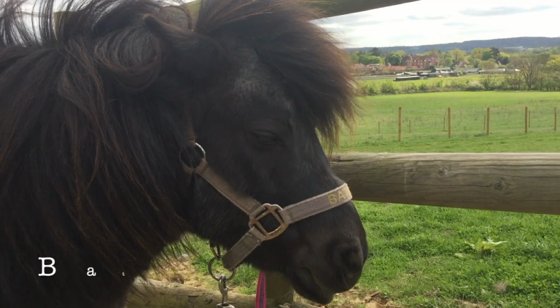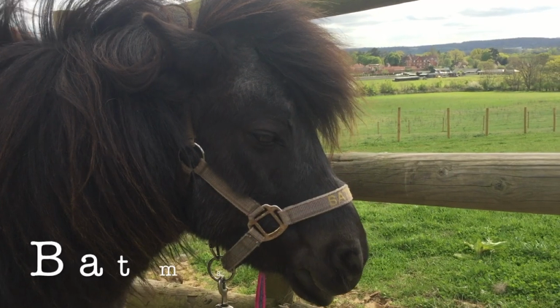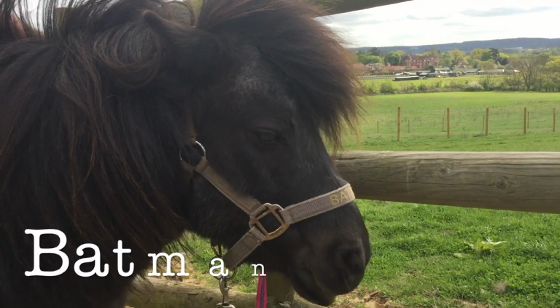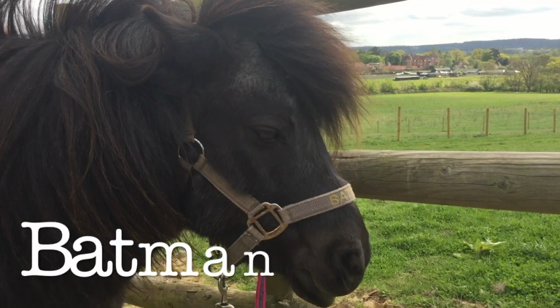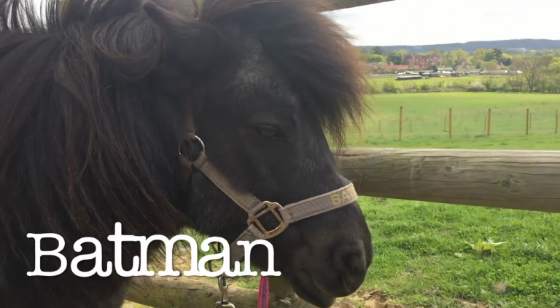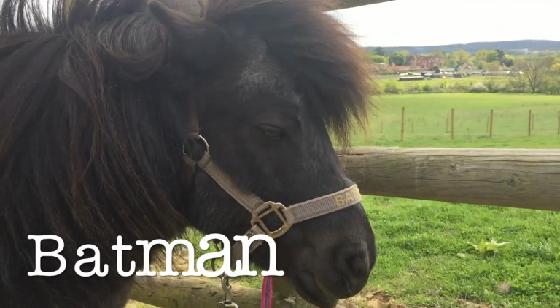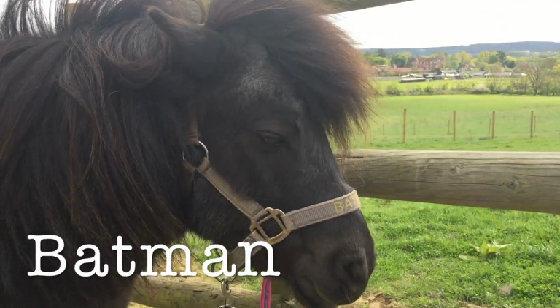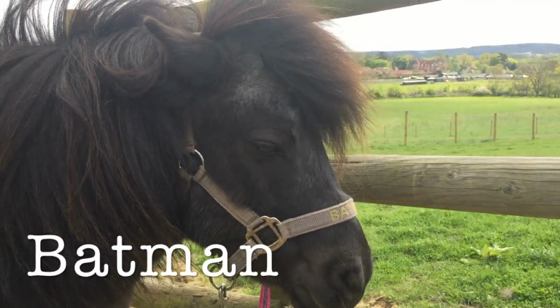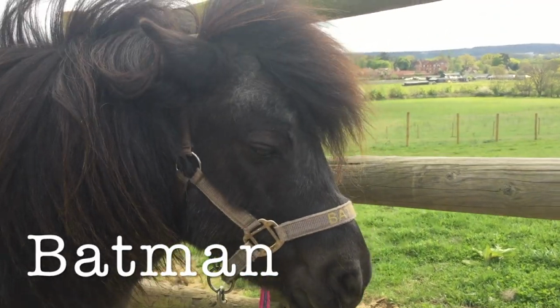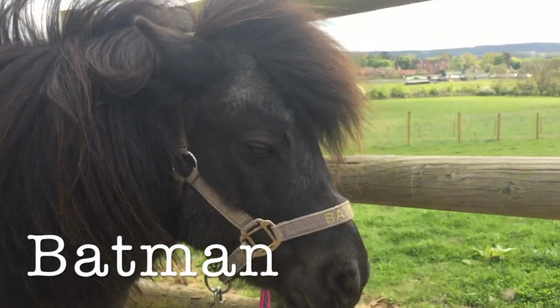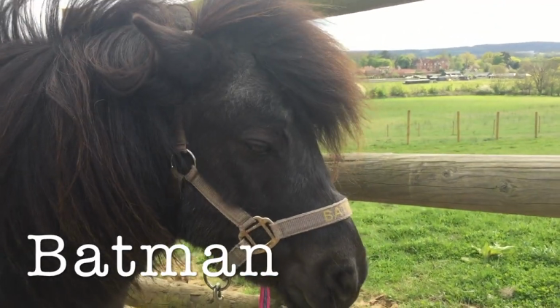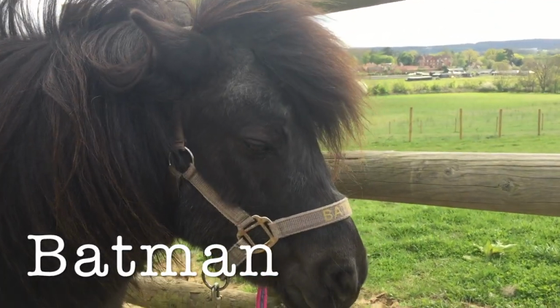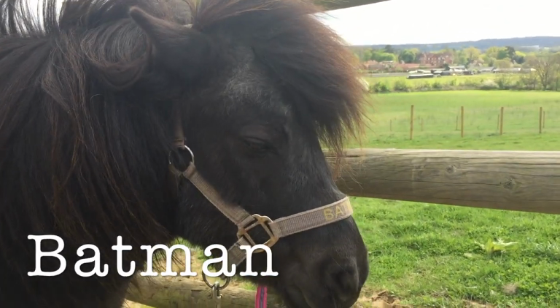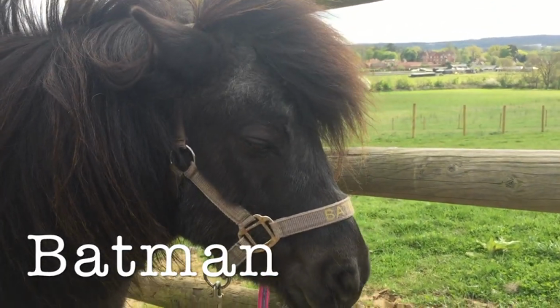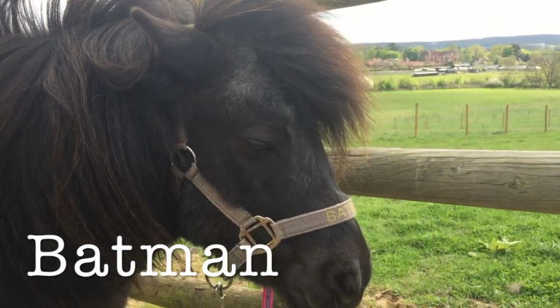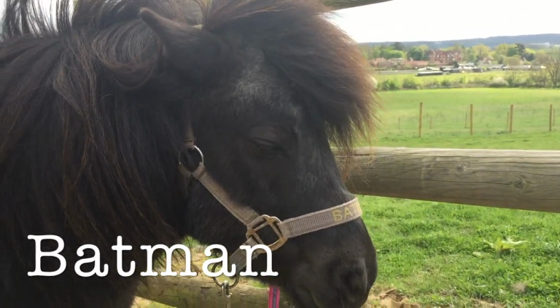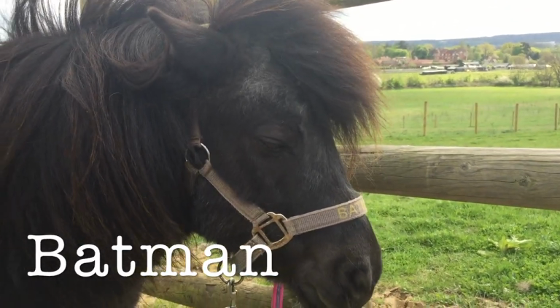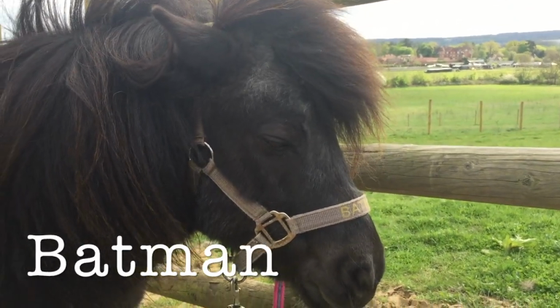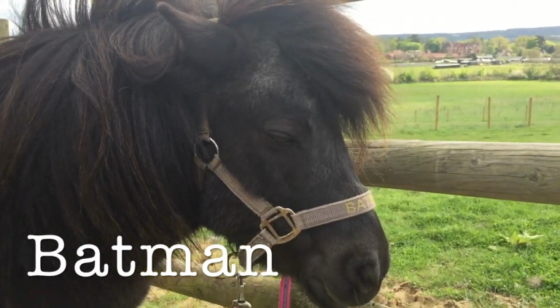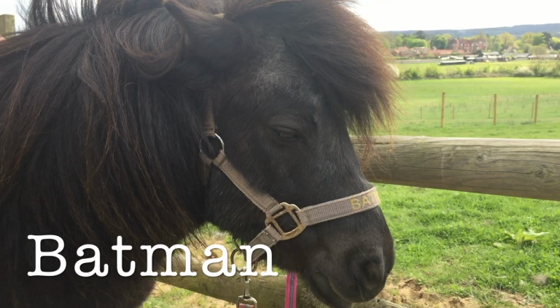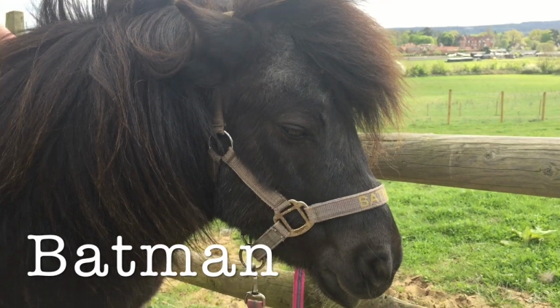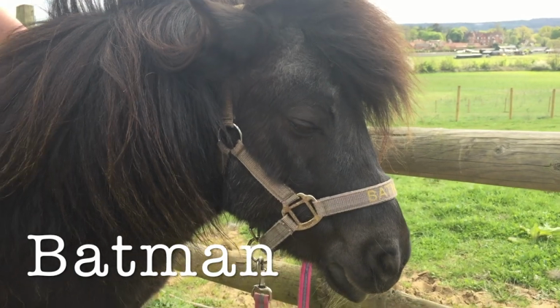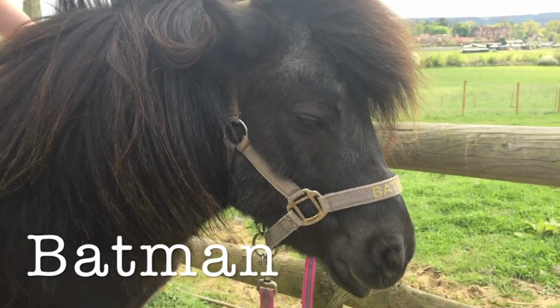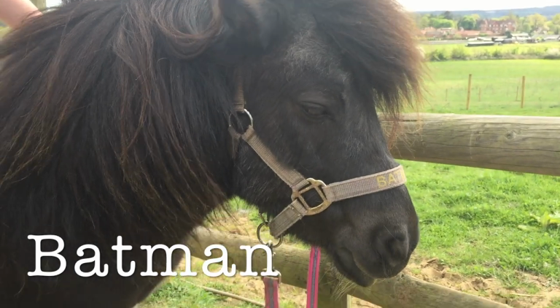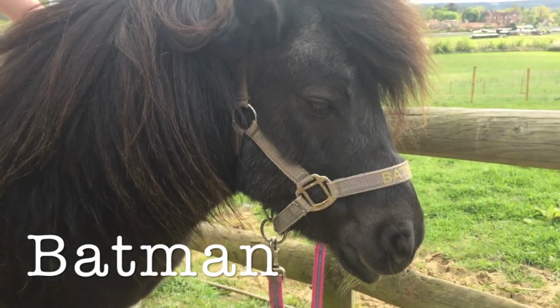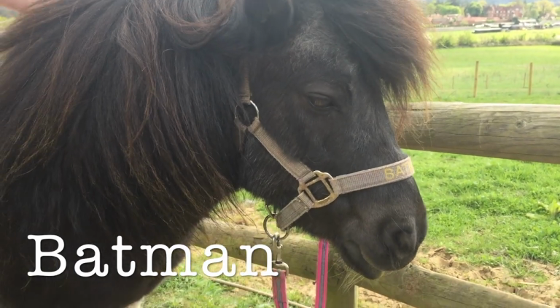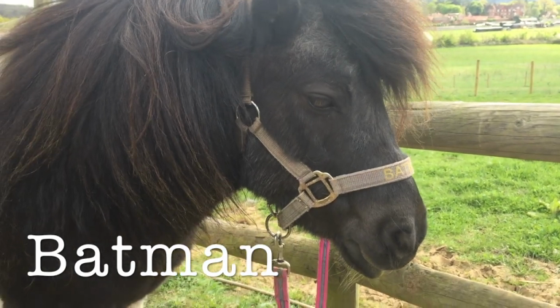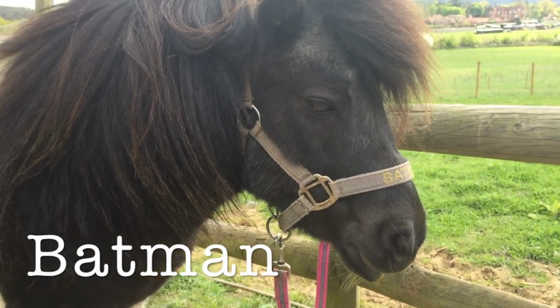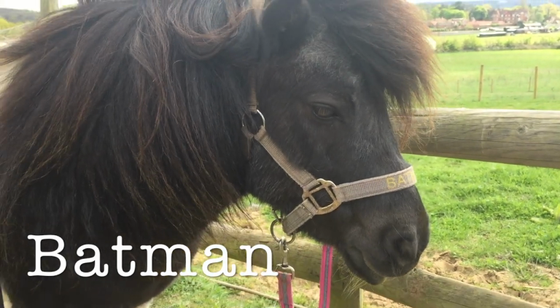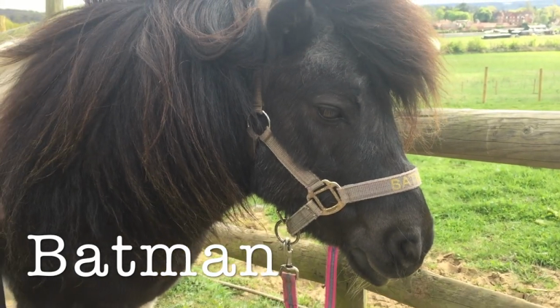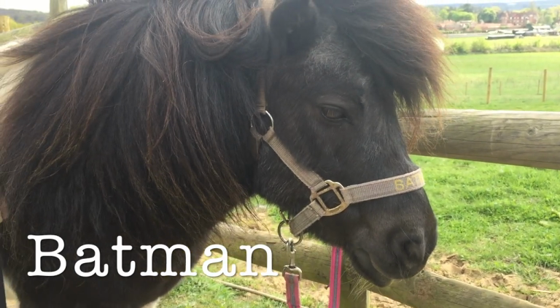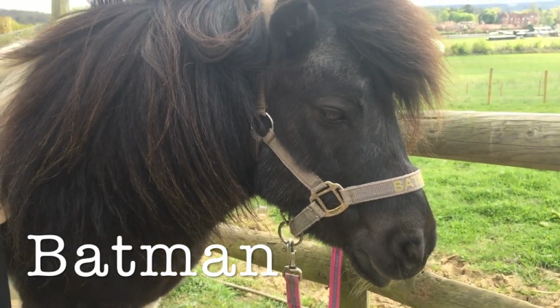Today, we're going to learn about the different brushes that you can use on a pony.